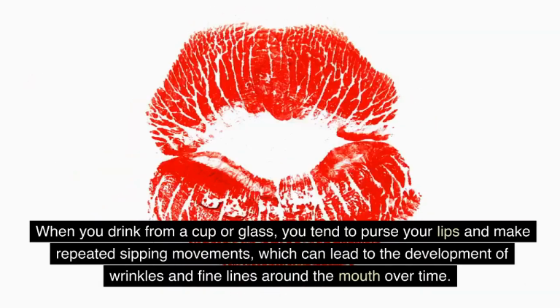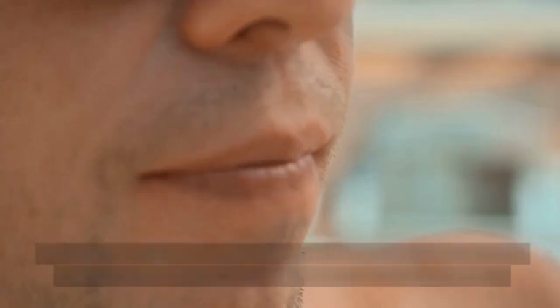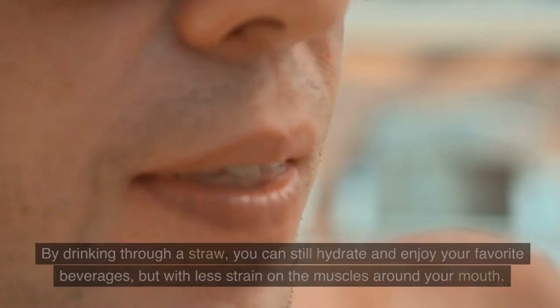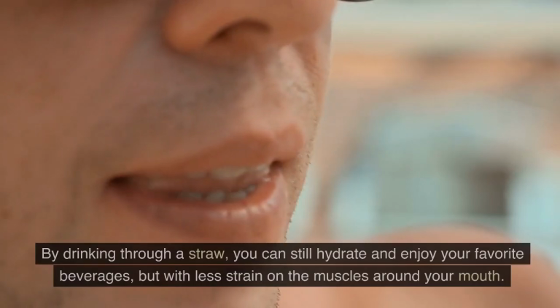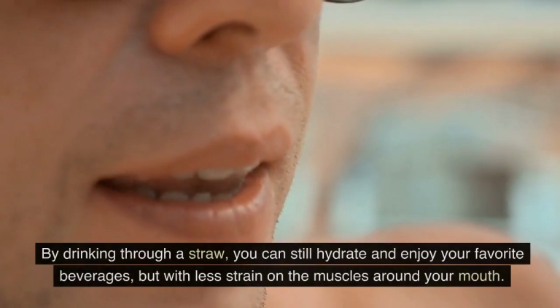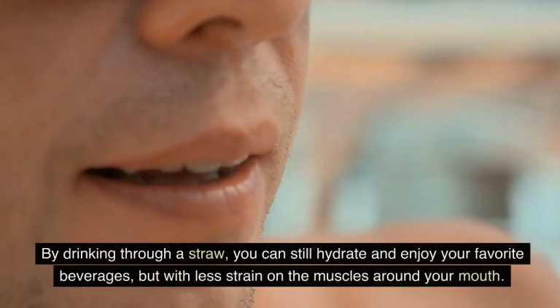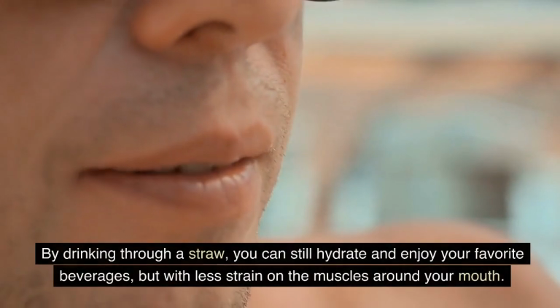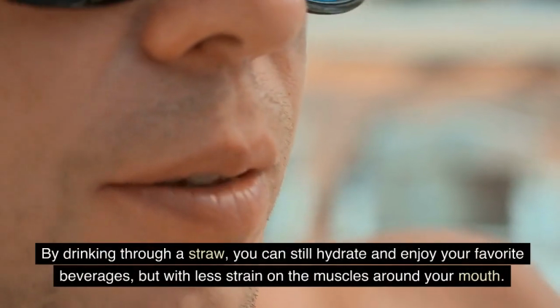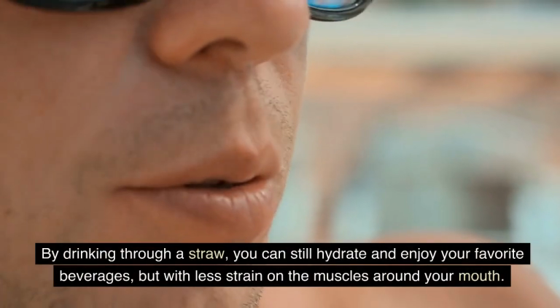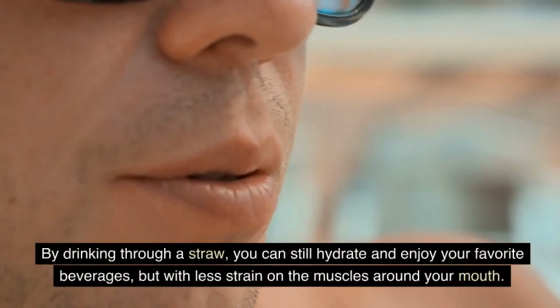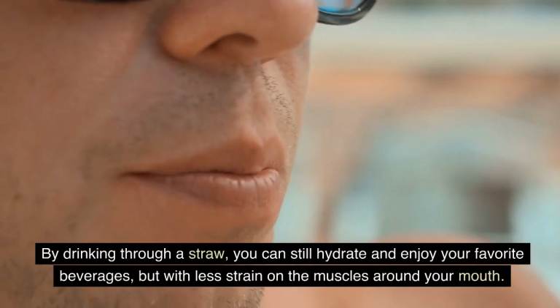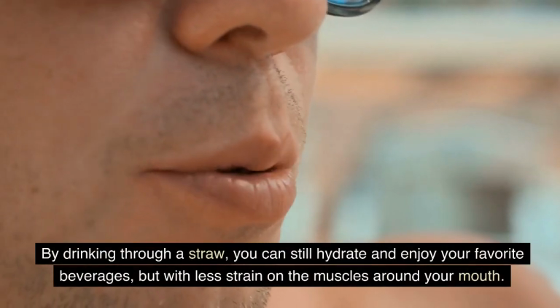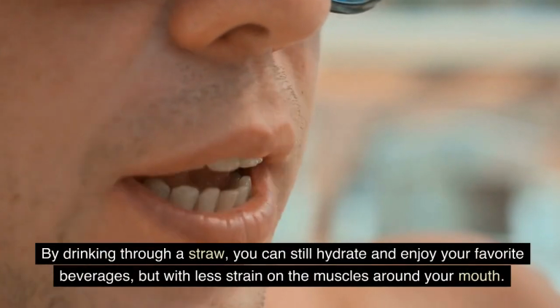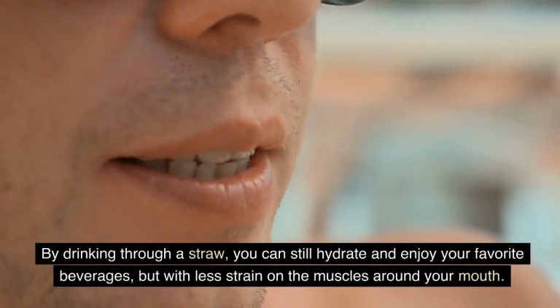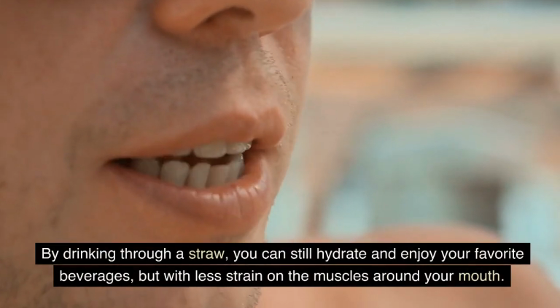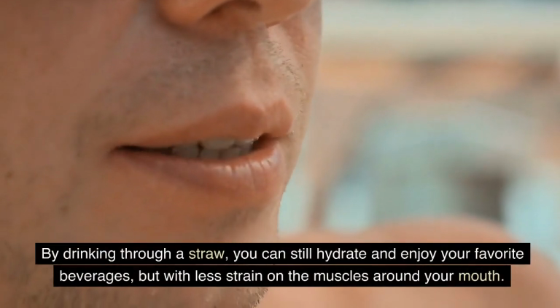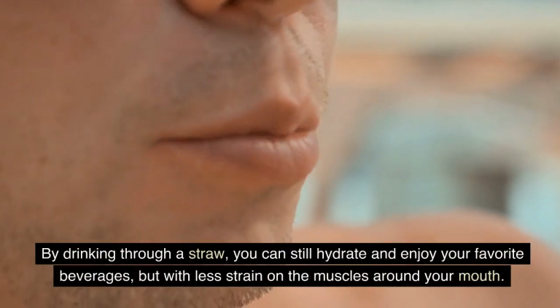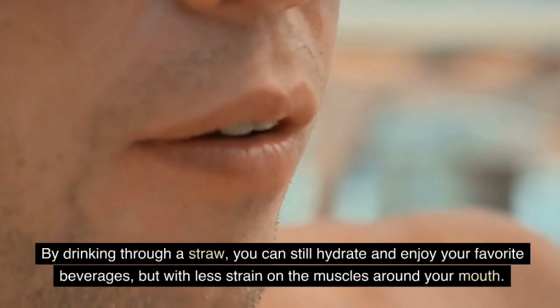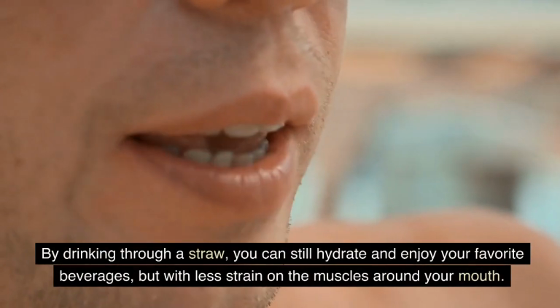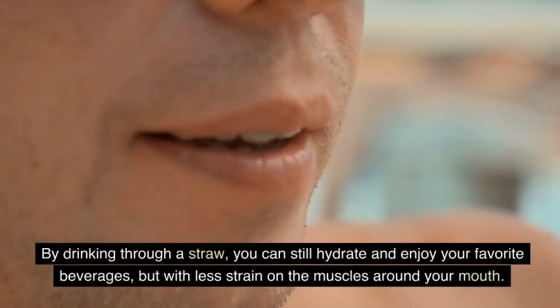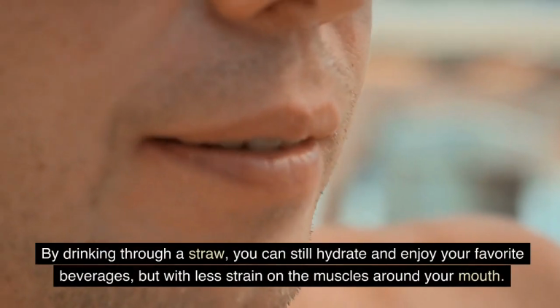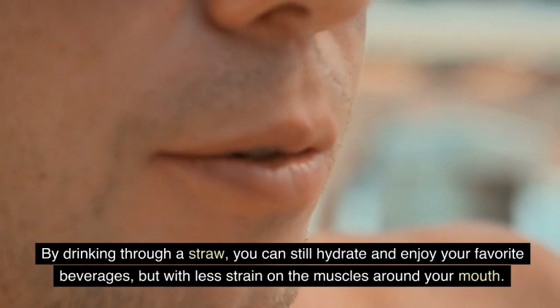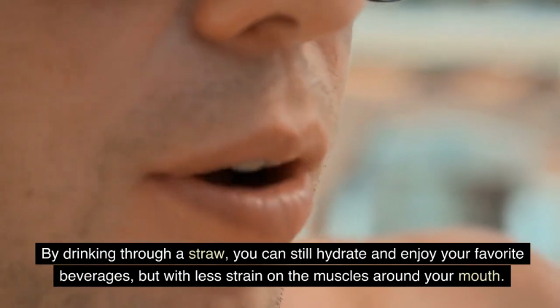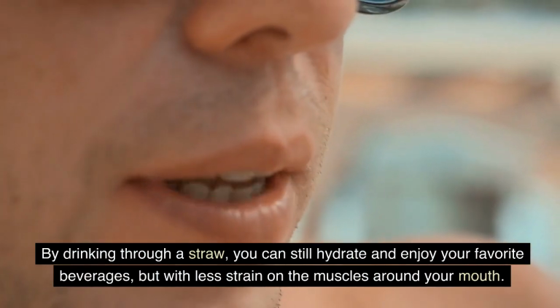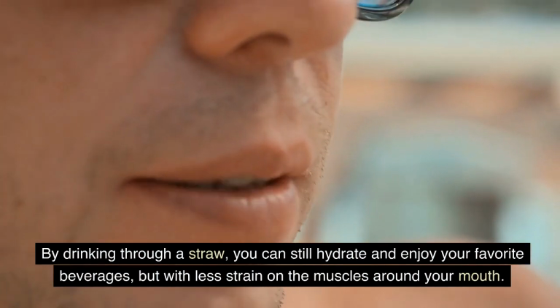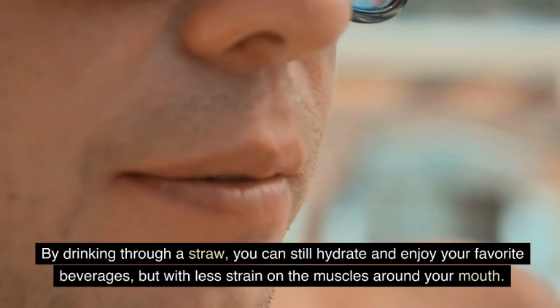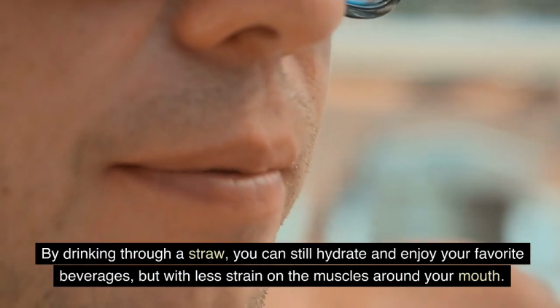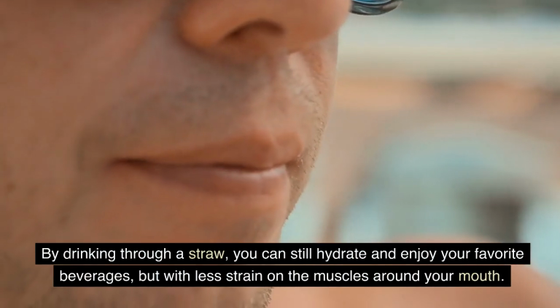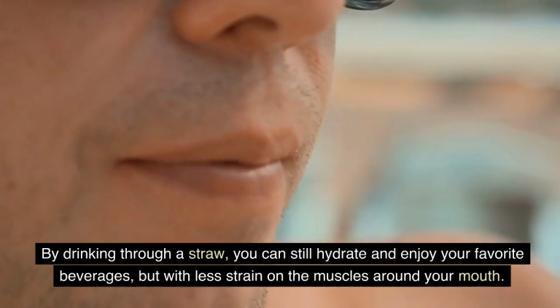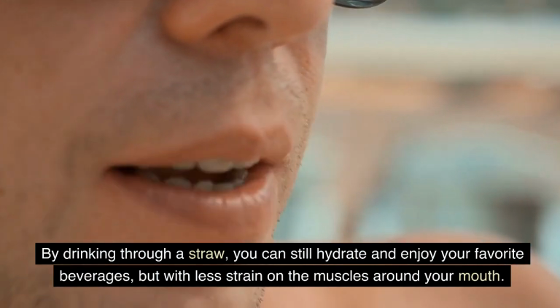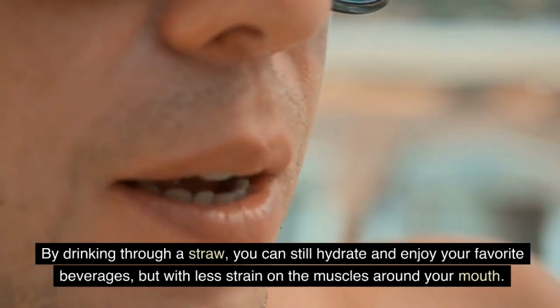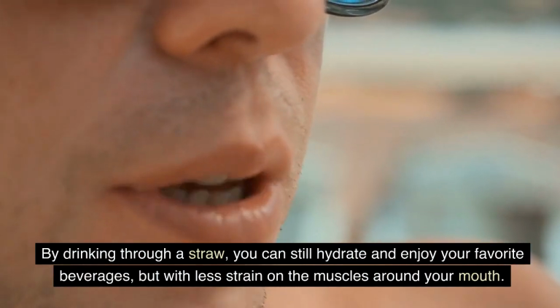By drinking through a straw, you can still hydrate and enjoy your favorite beverages, but with less strain on the muscles around your mouth.